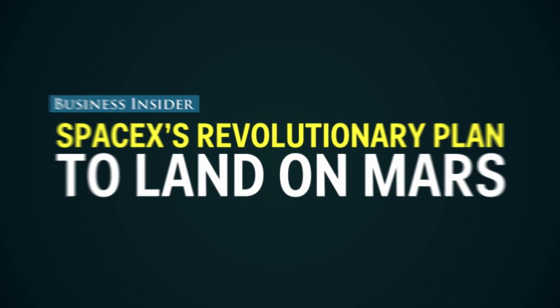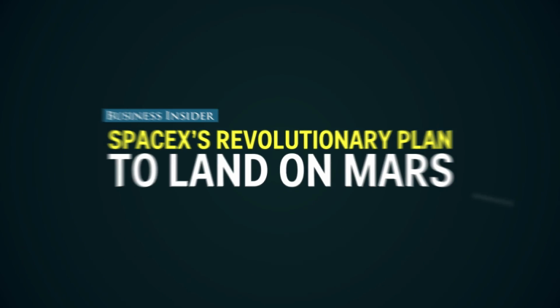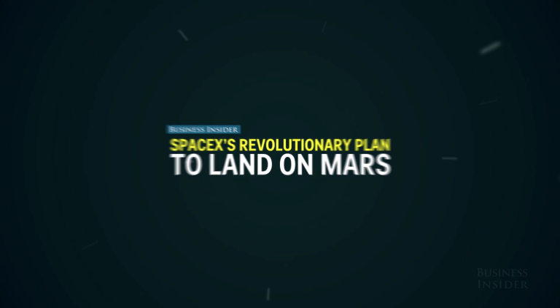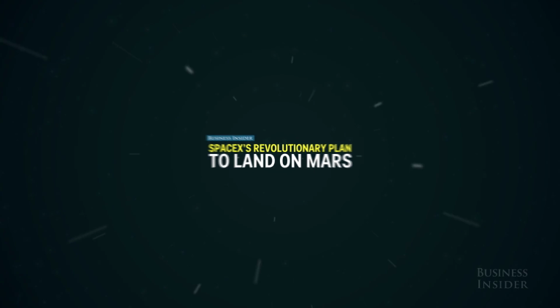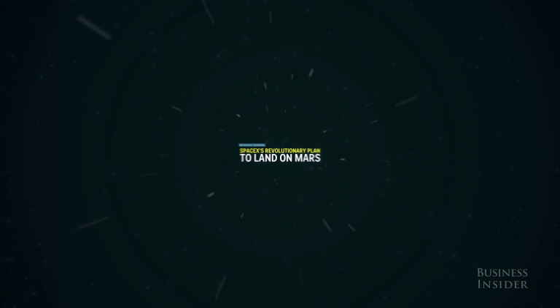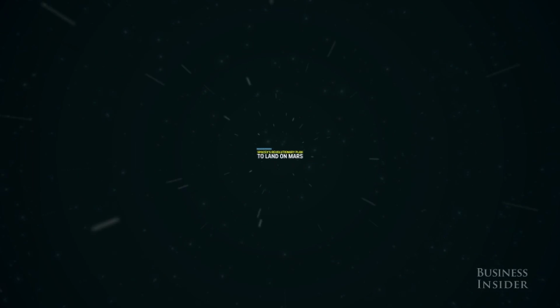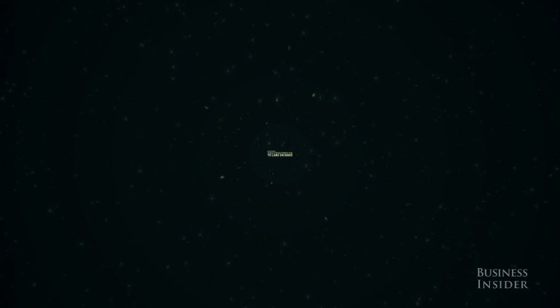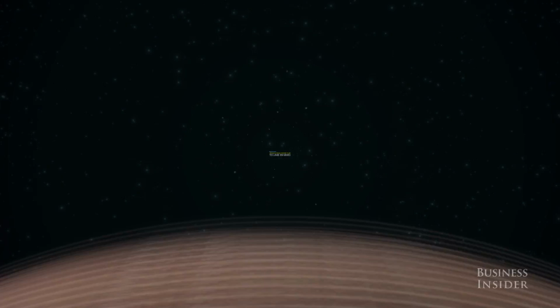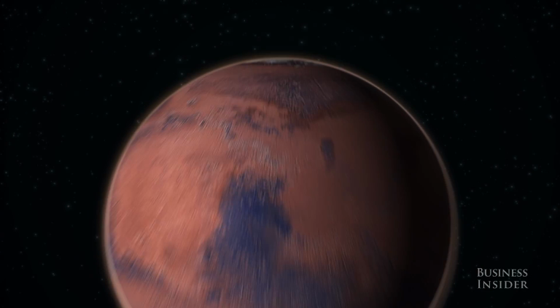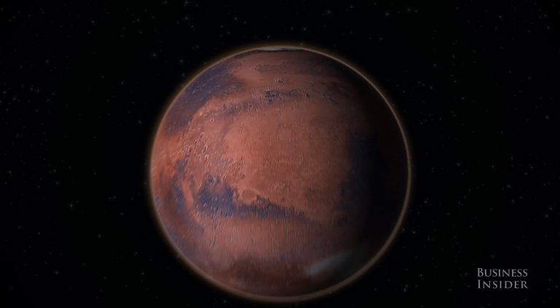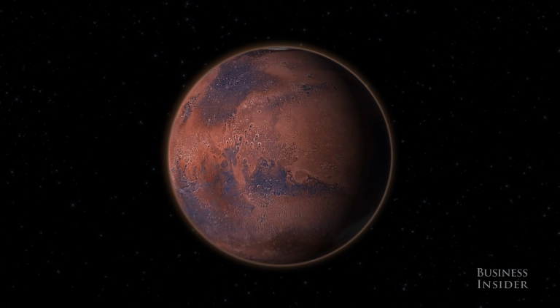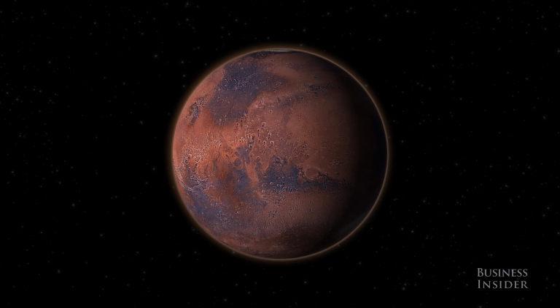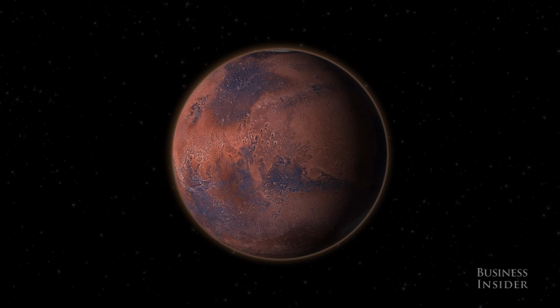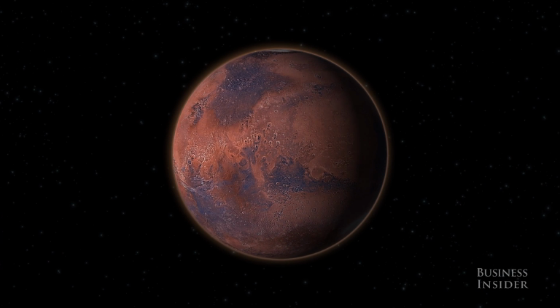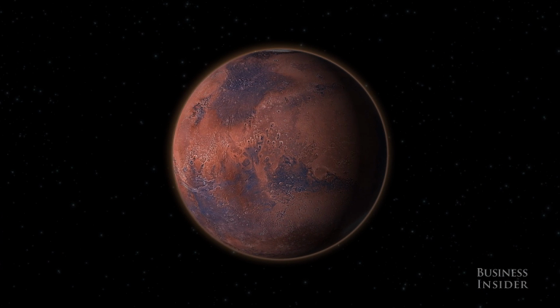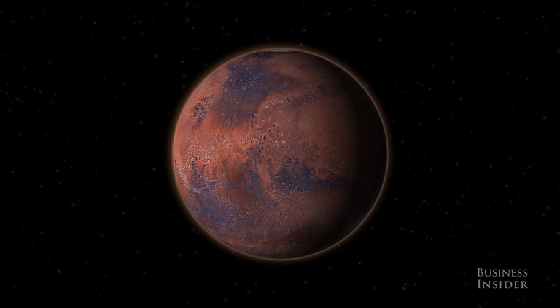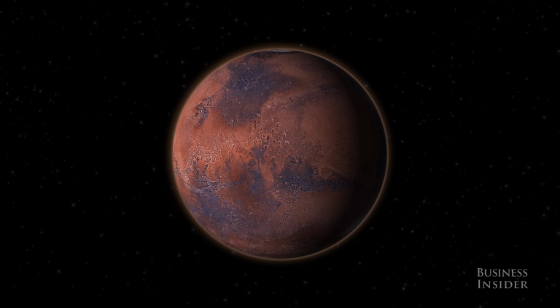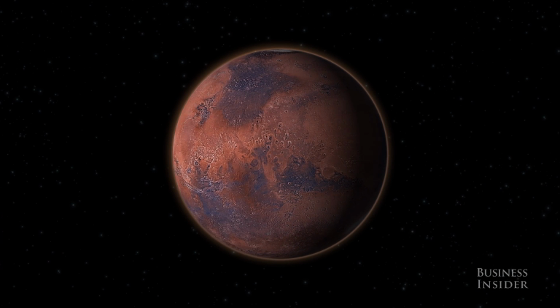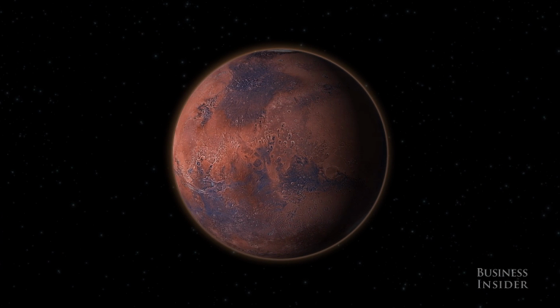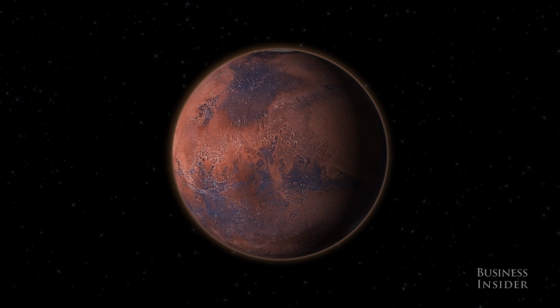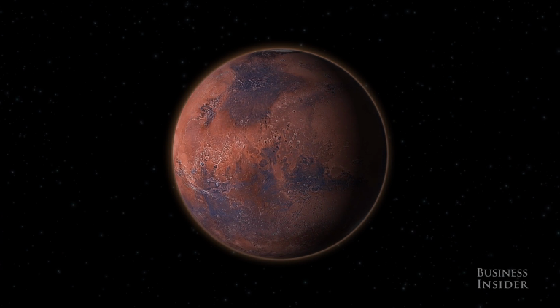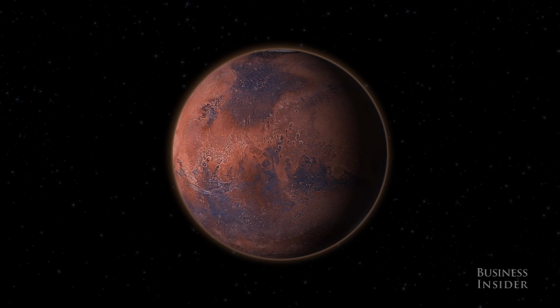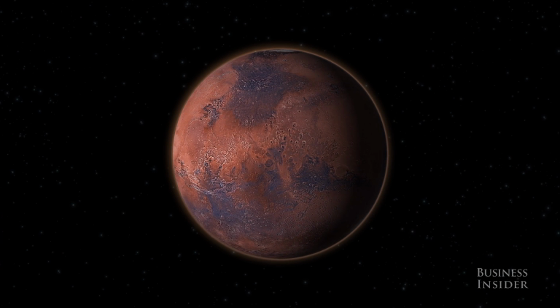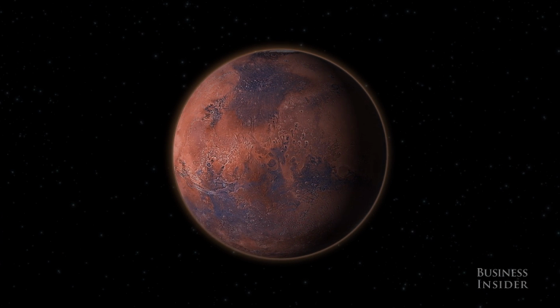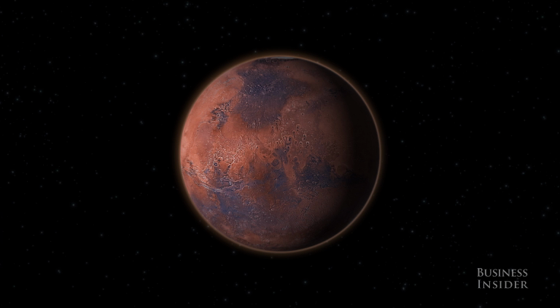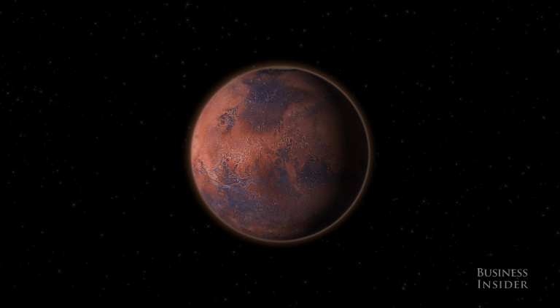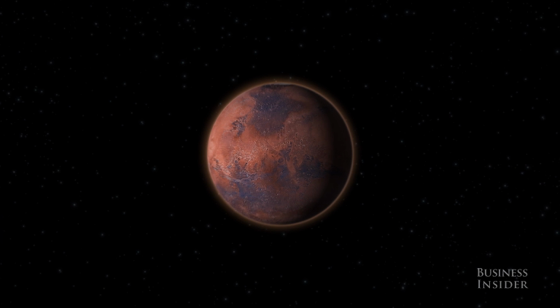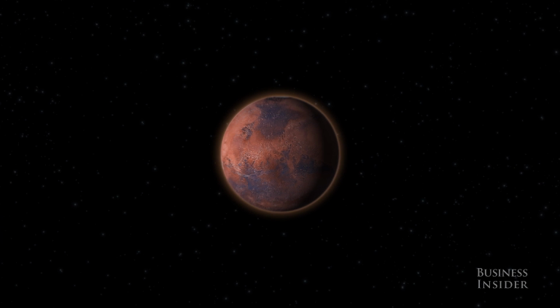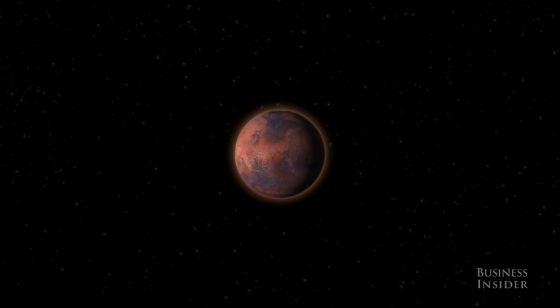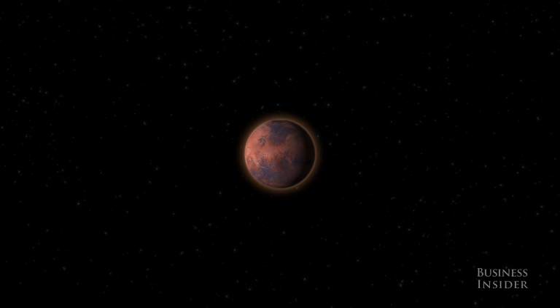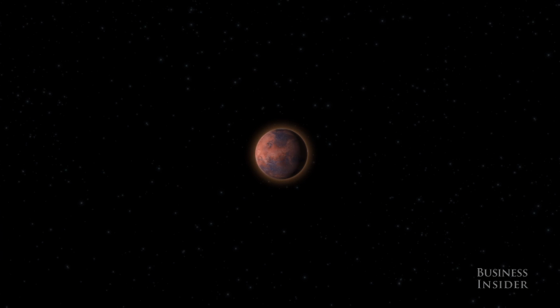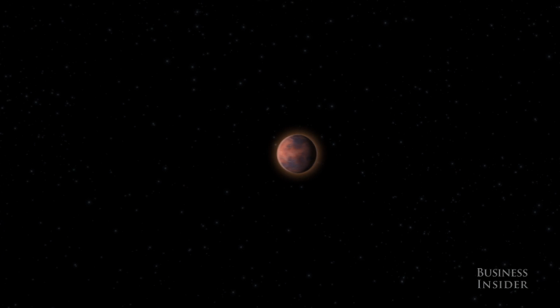SpaceX has big plans to usher in a new era of reusable rockets that could send the first humans to Mars and return them home.